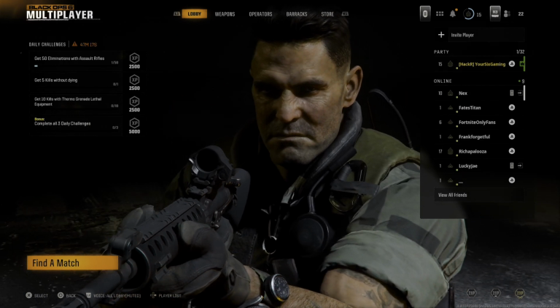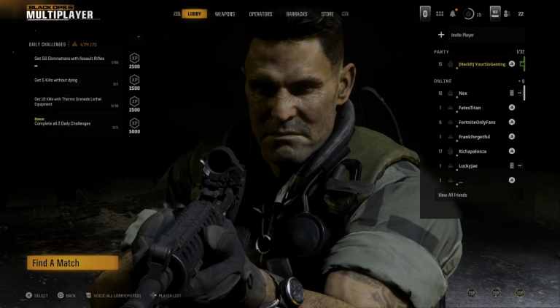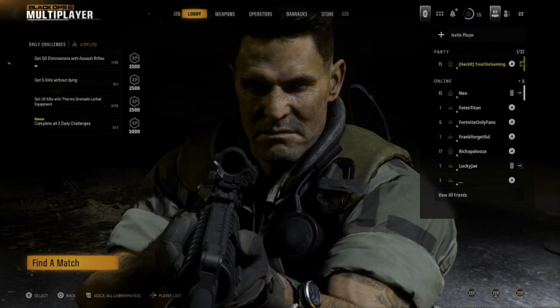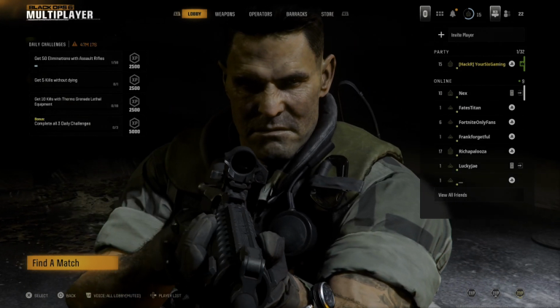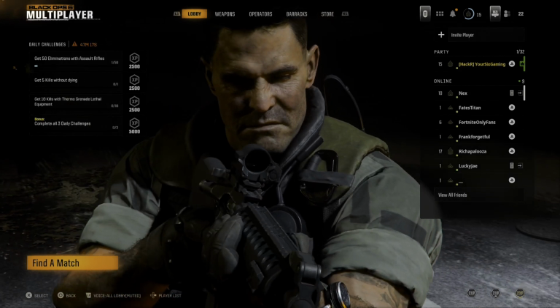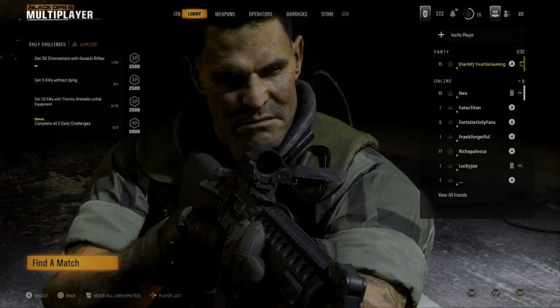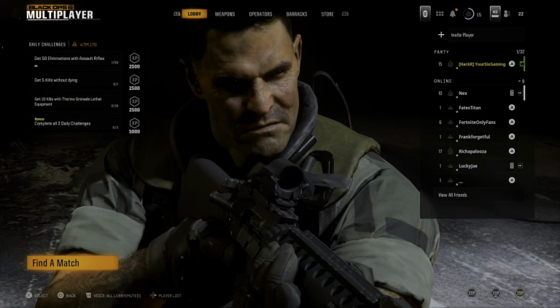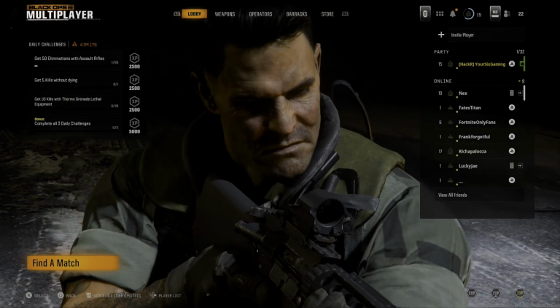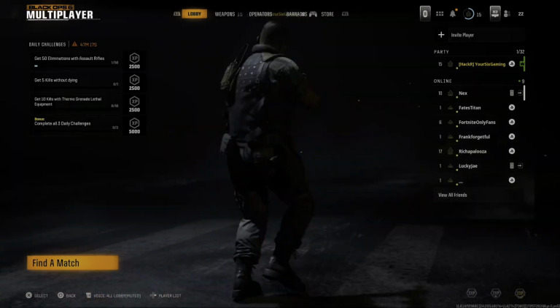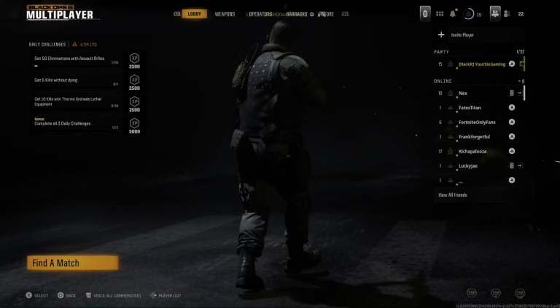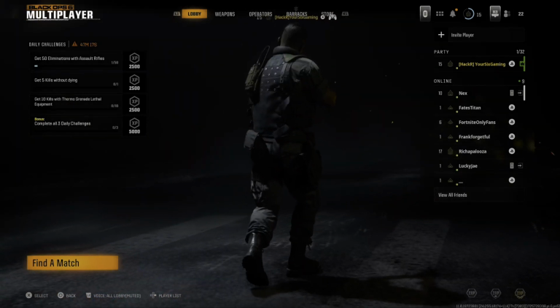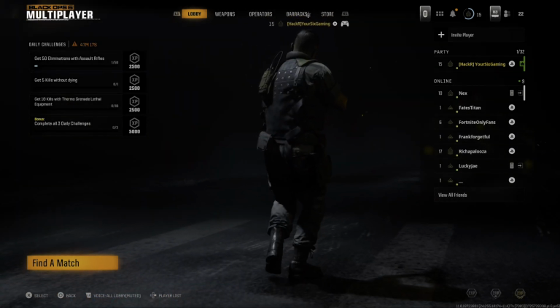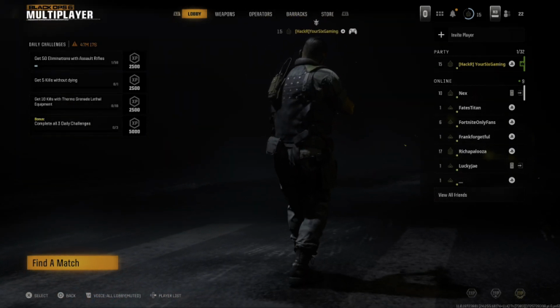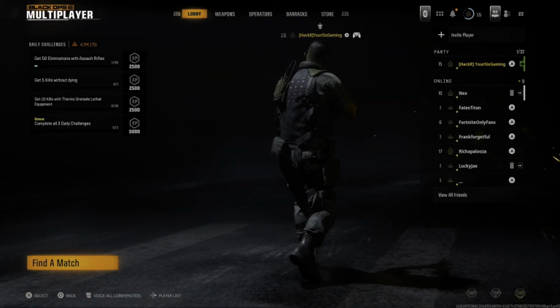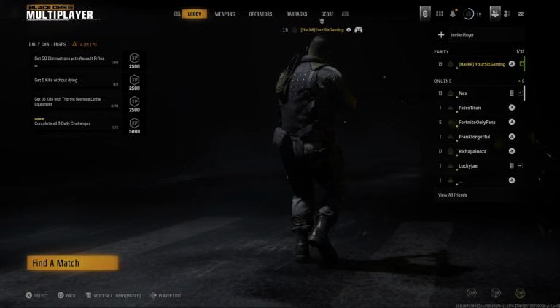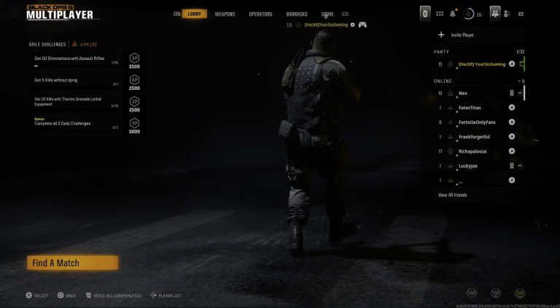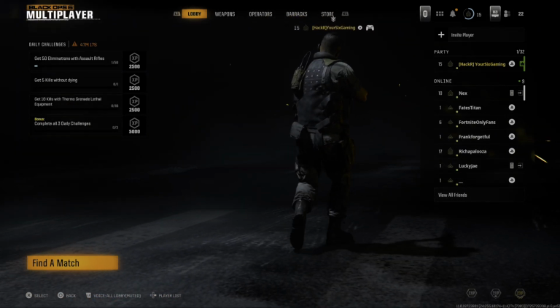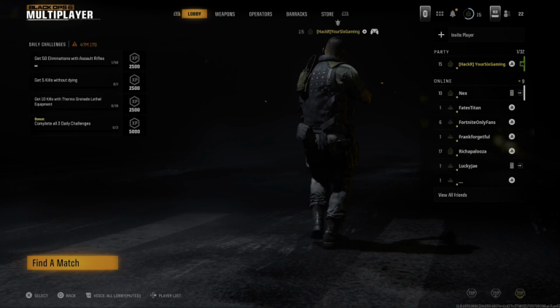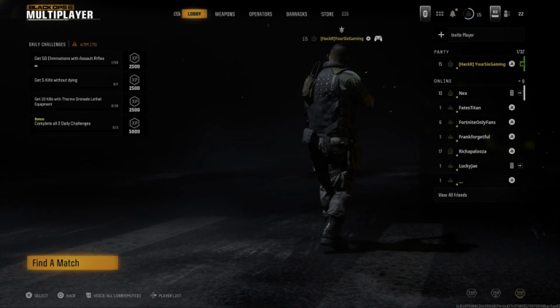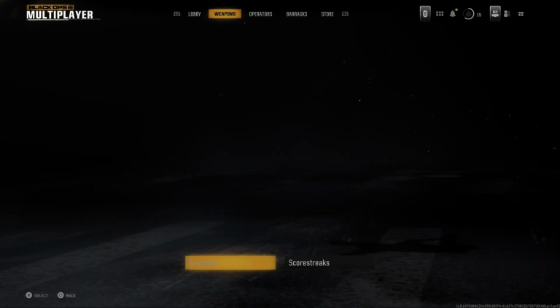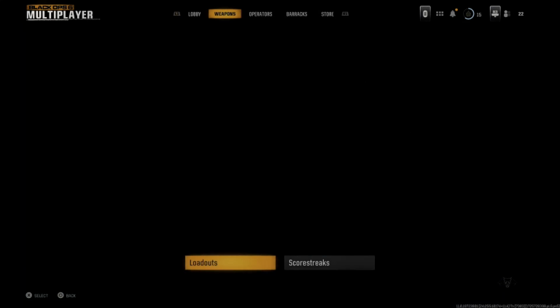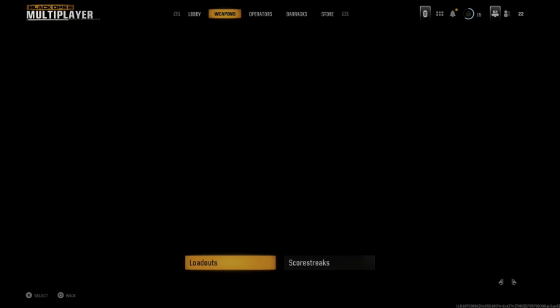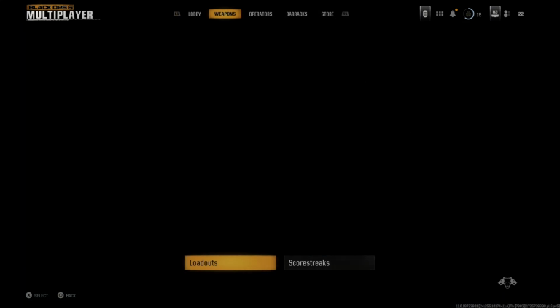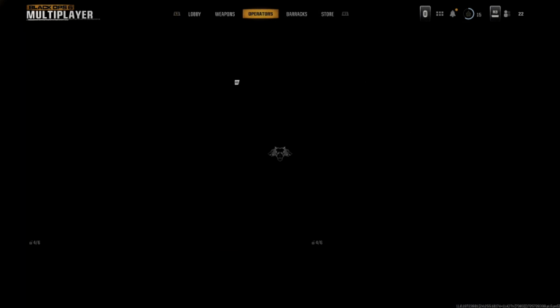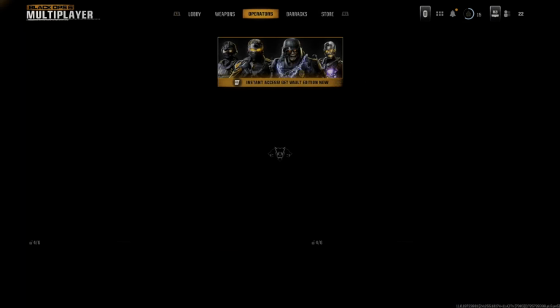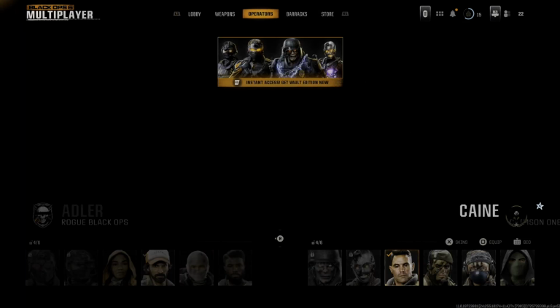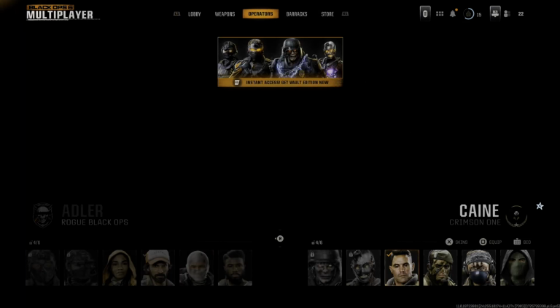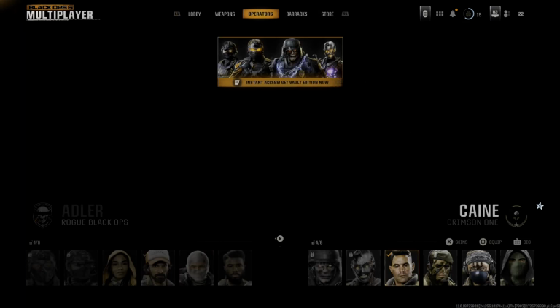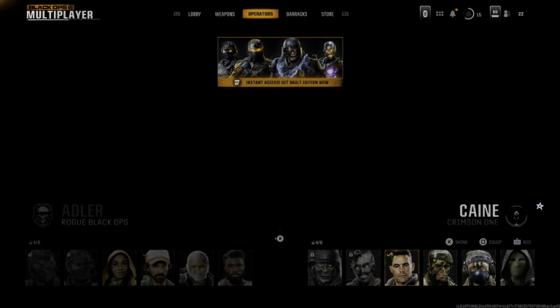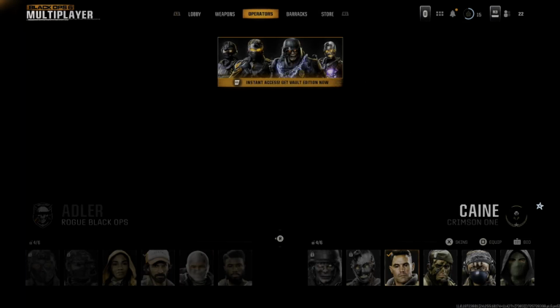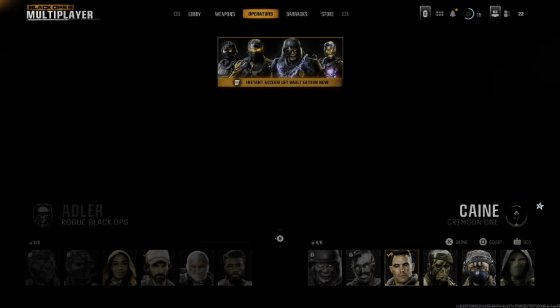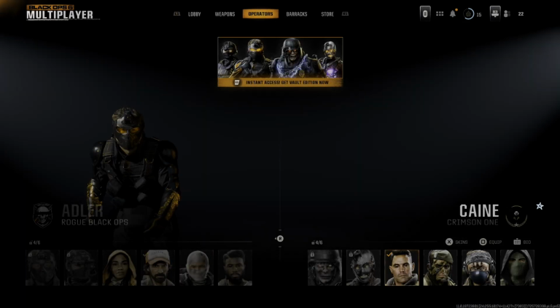On the home screen here we have lobby, weapons, and operators on top. Use R1 and tab on over to operators.